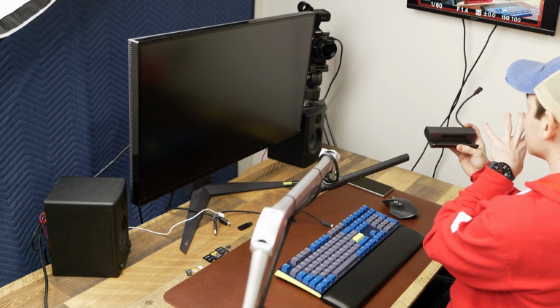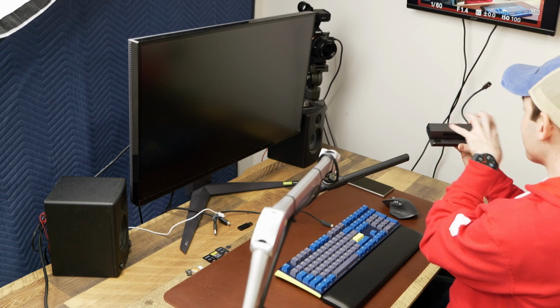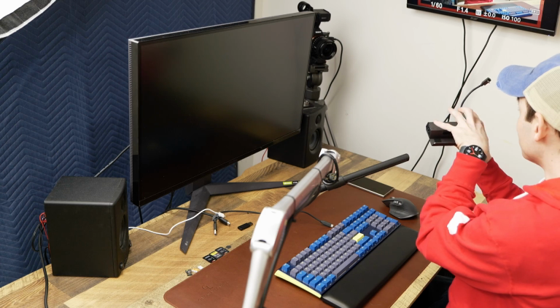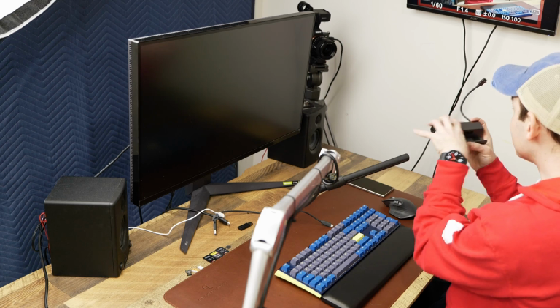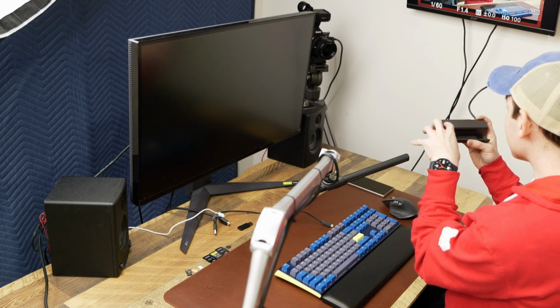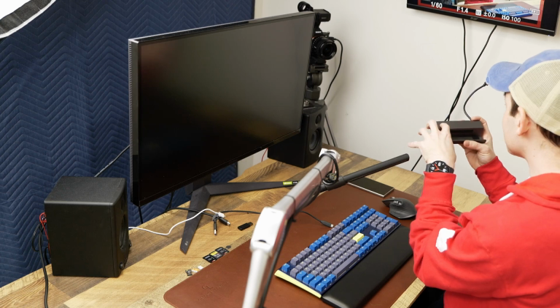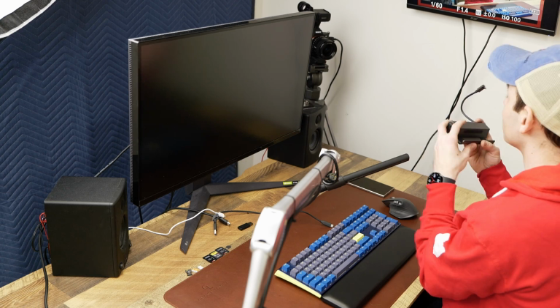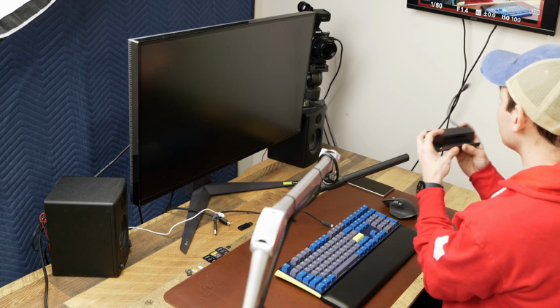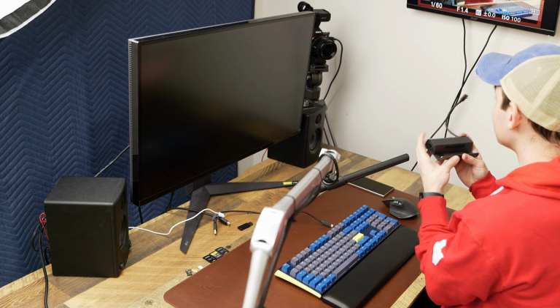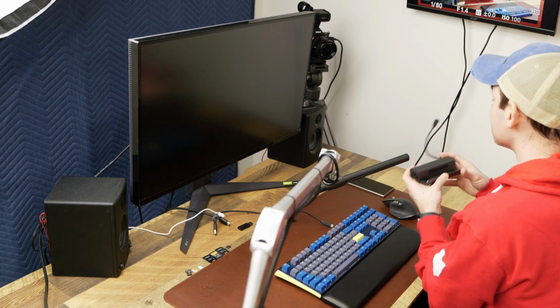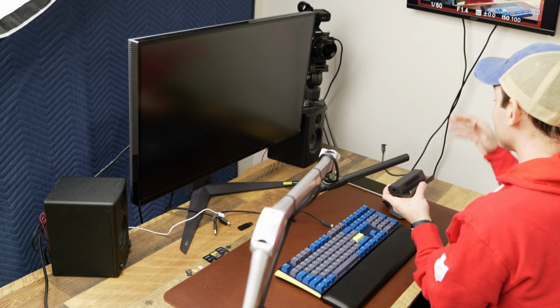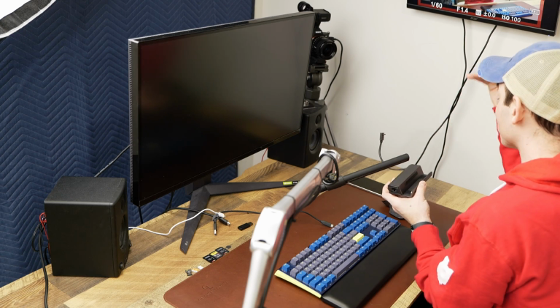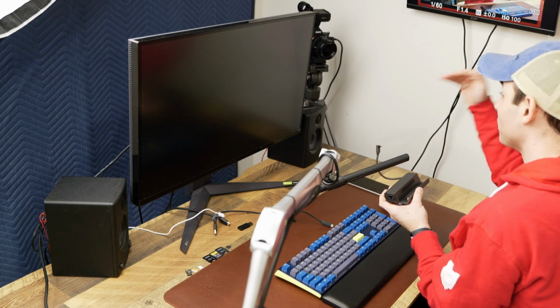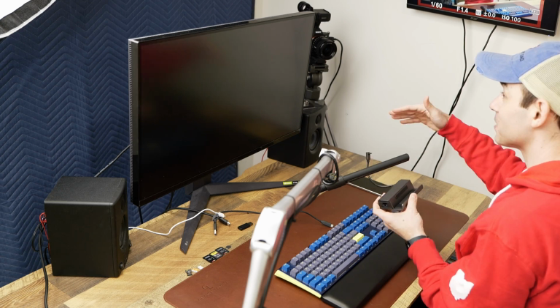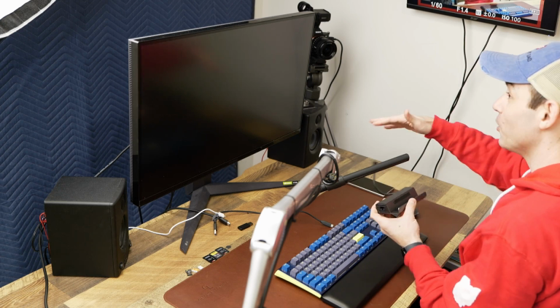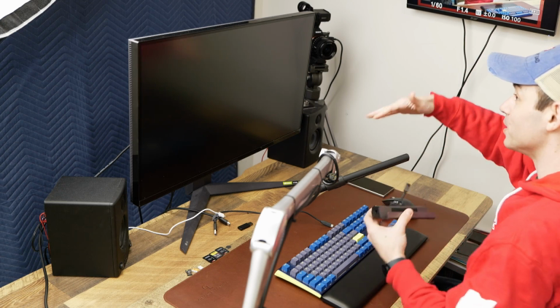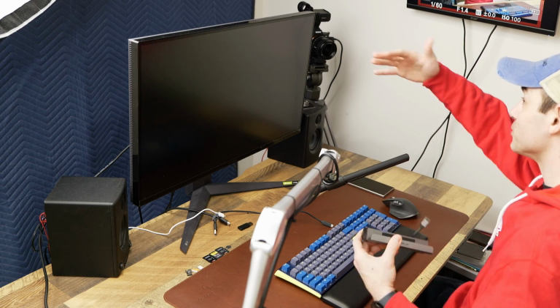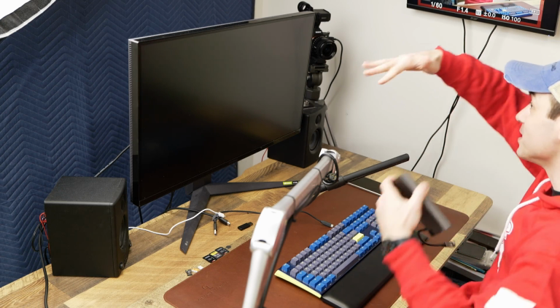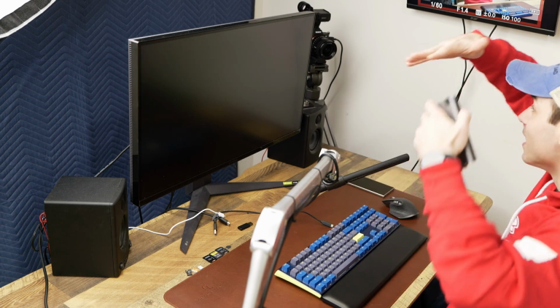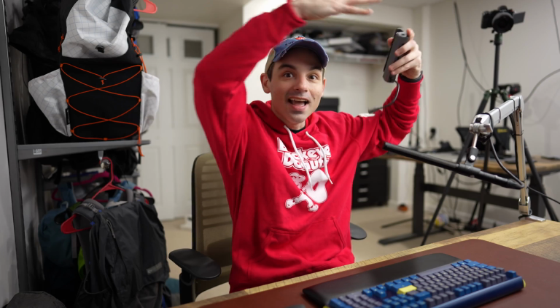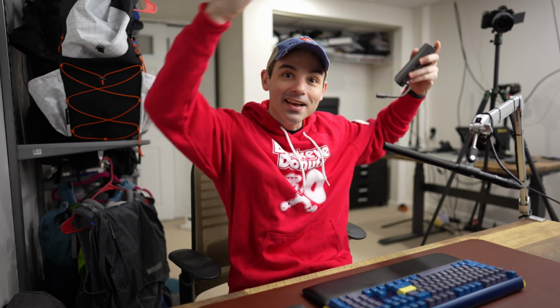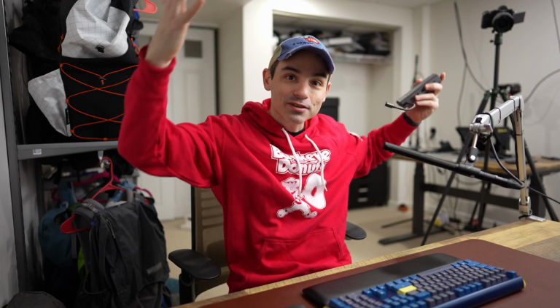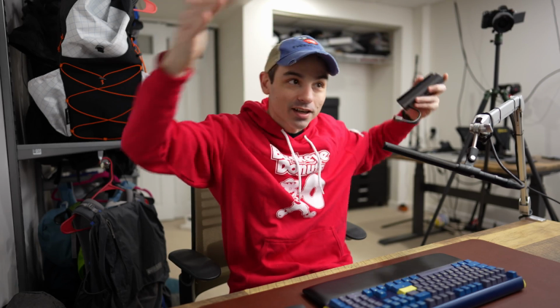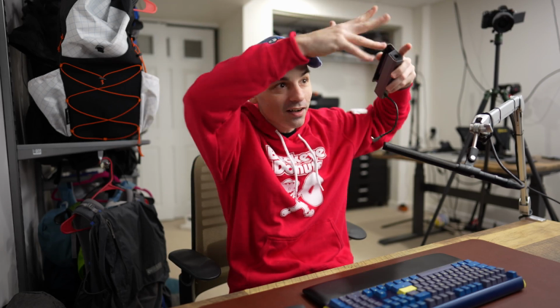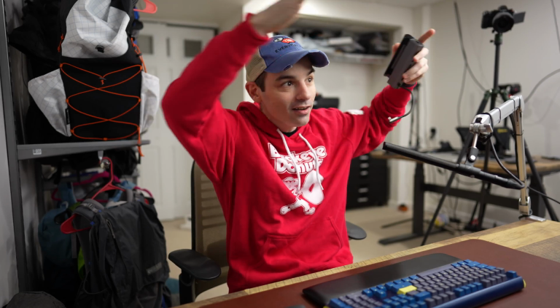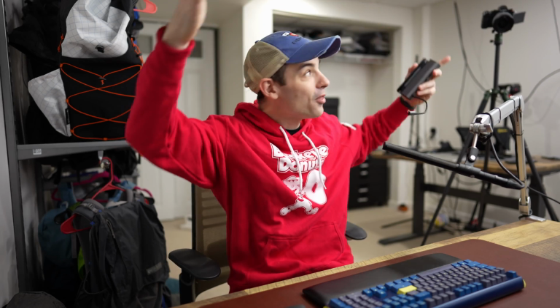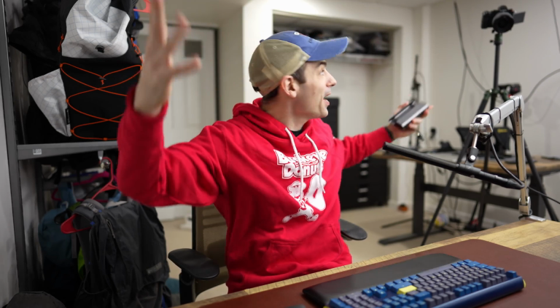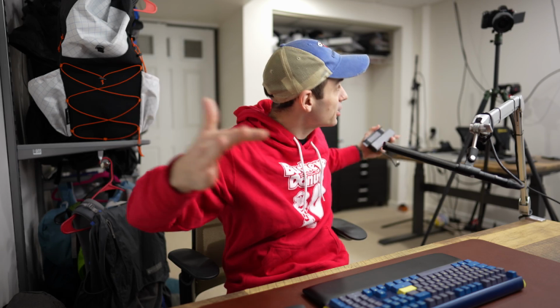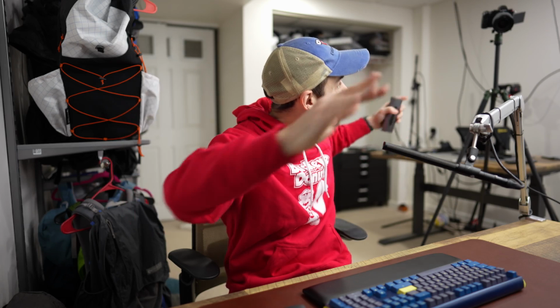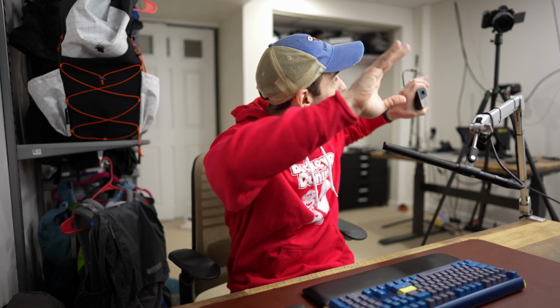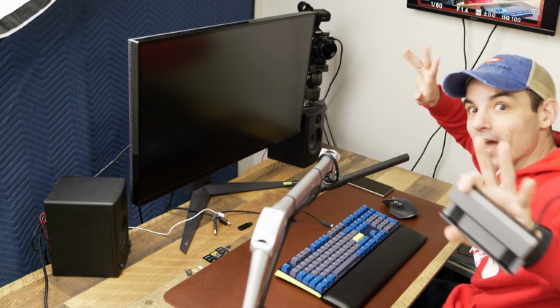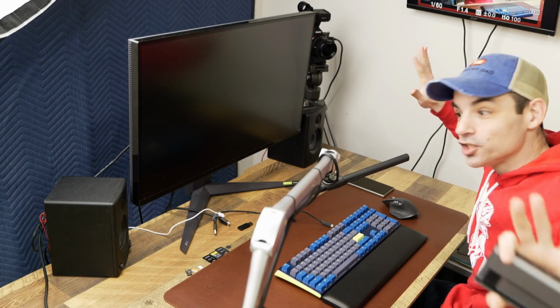So we're going to step through each of the things that I'm going to plug into this, then we're going to plug the phone in and you'll see everything. Oh, all the magic. Magic.